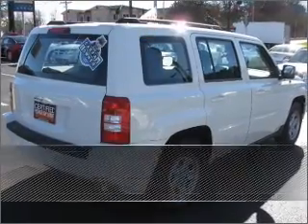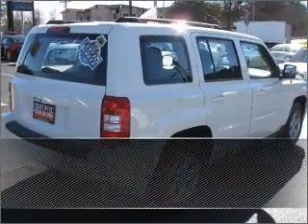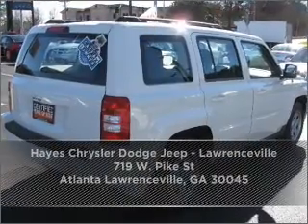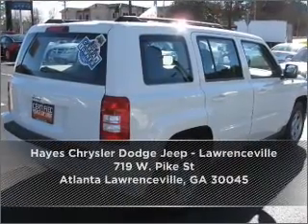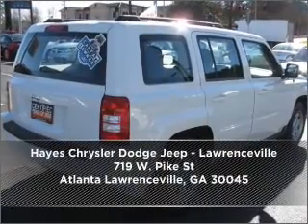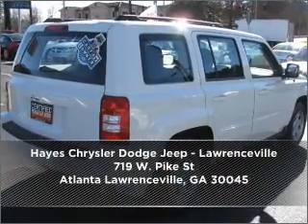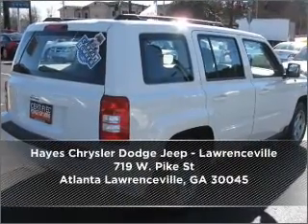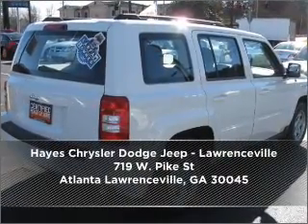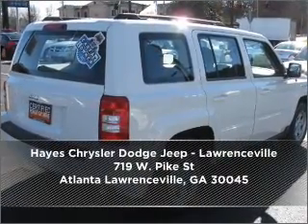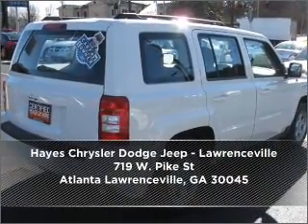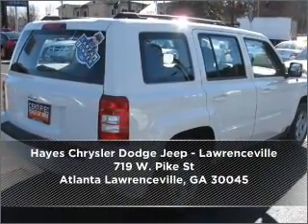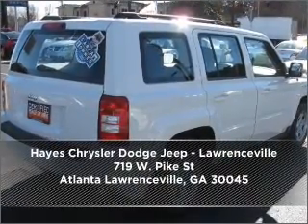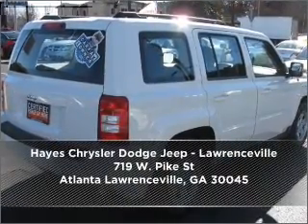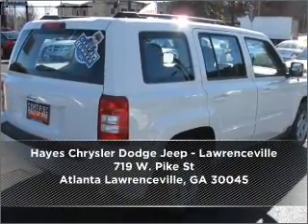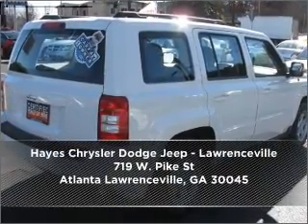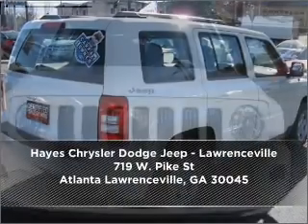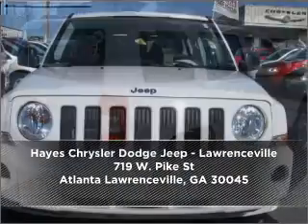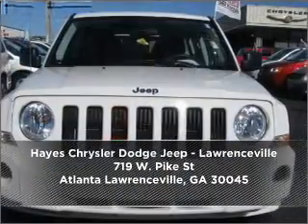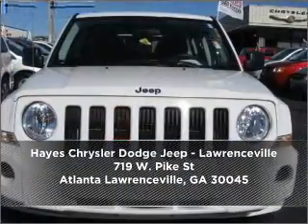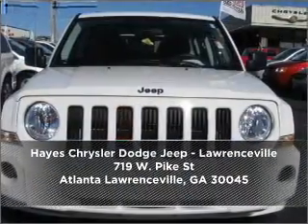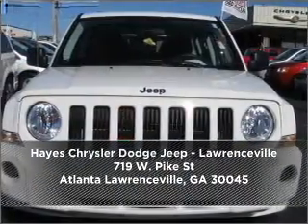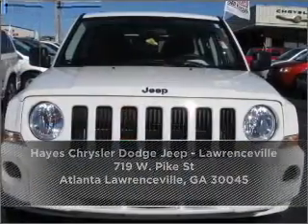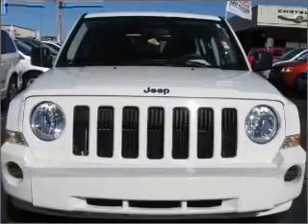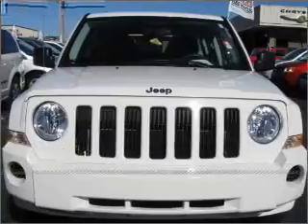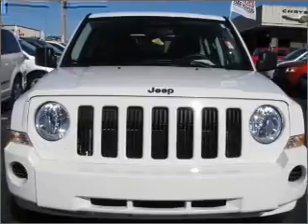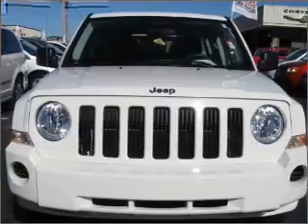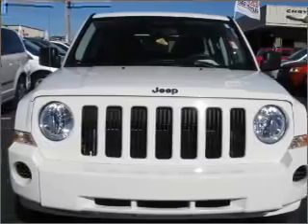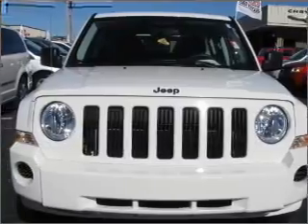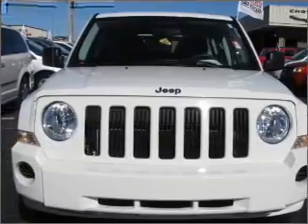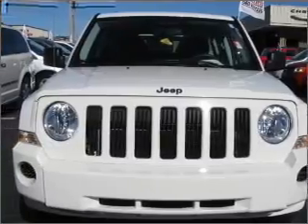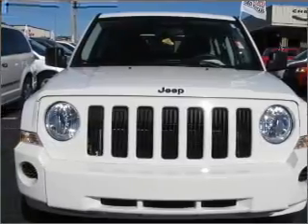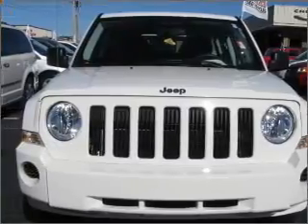Contact us right away and schedule a test drive. Have a great day.